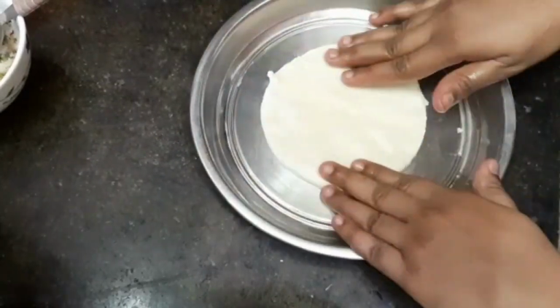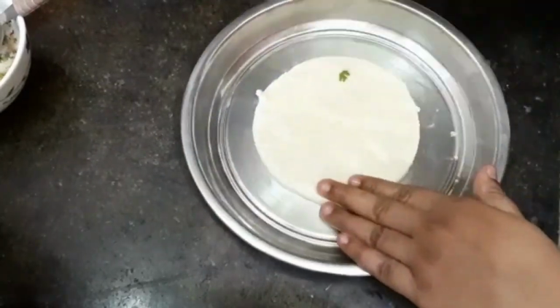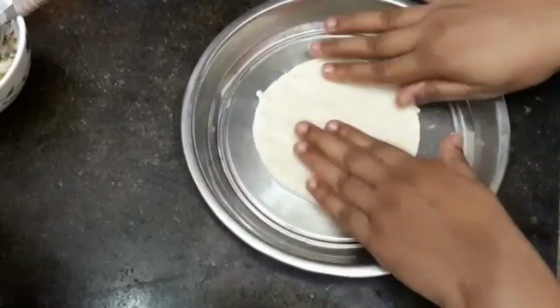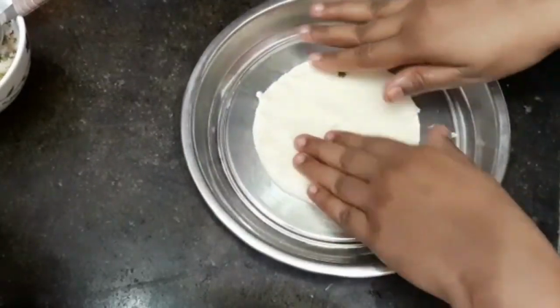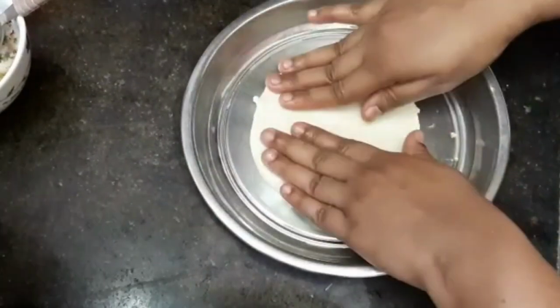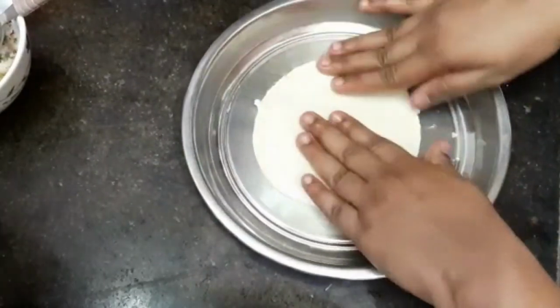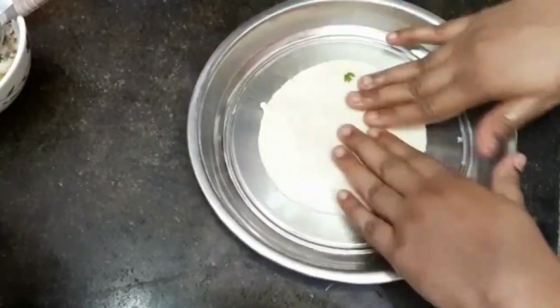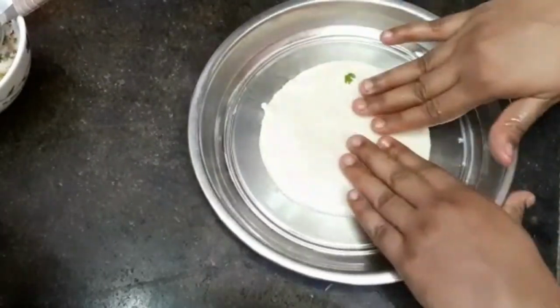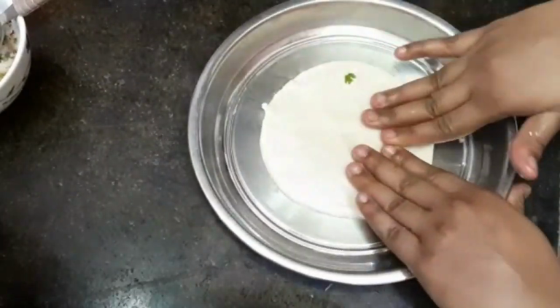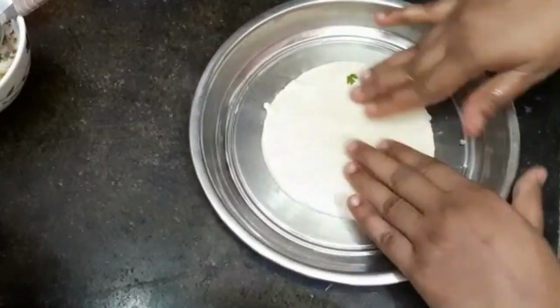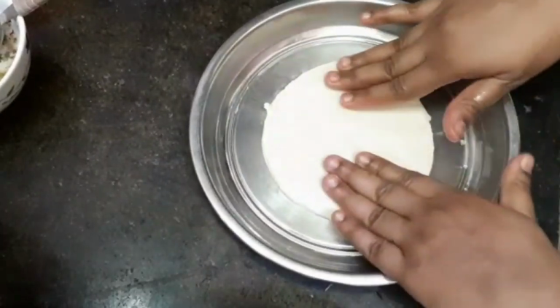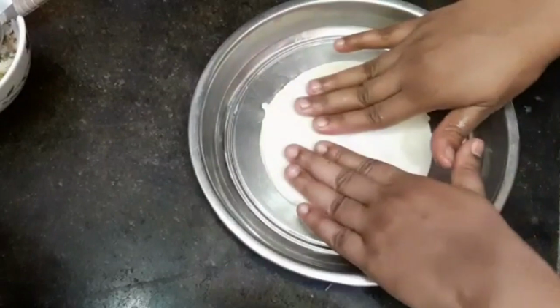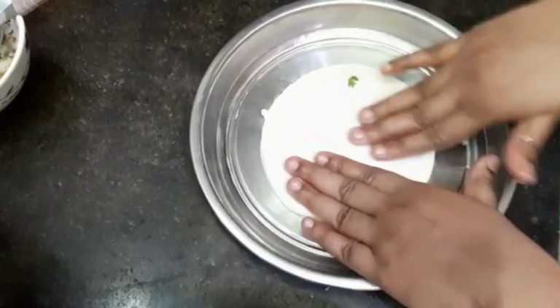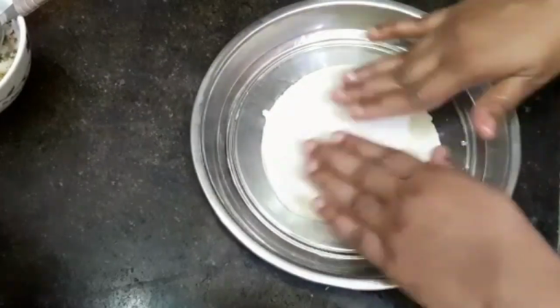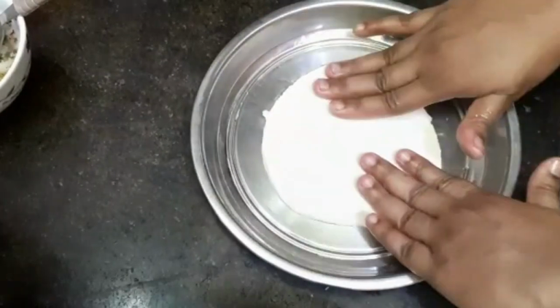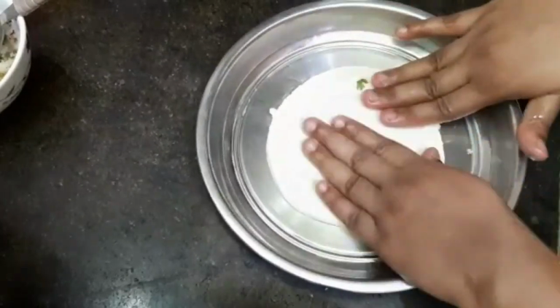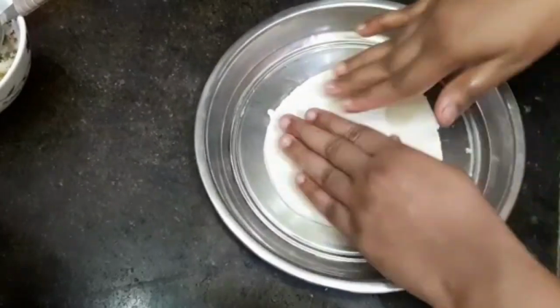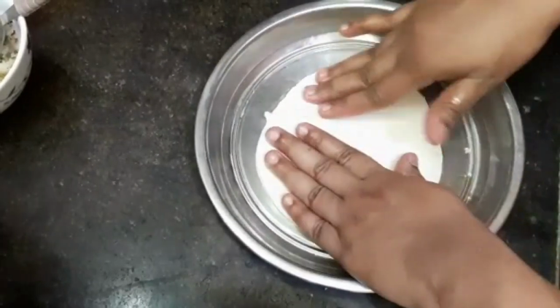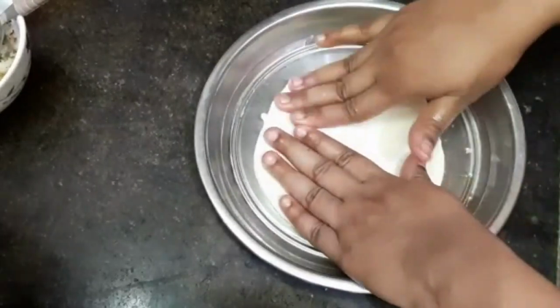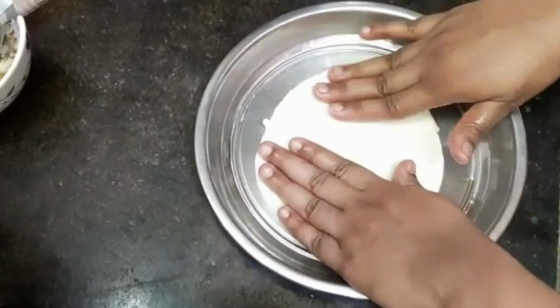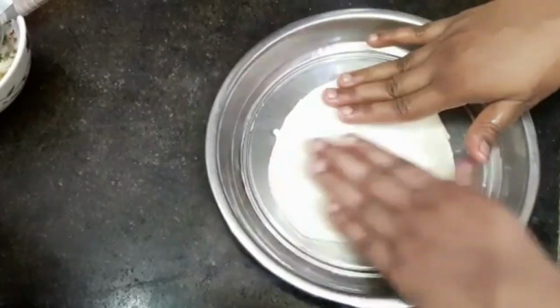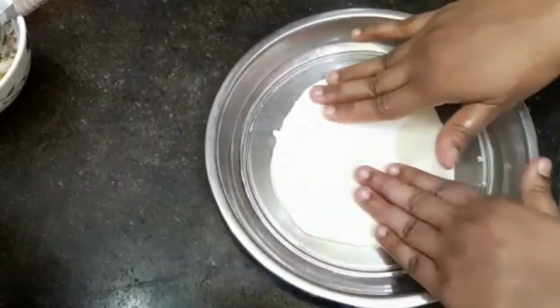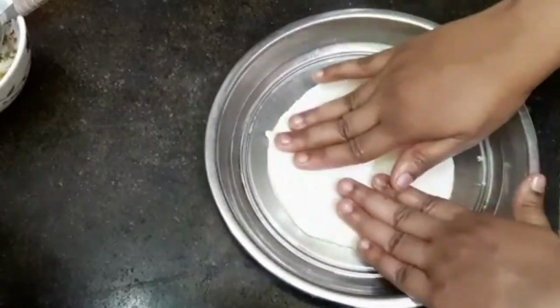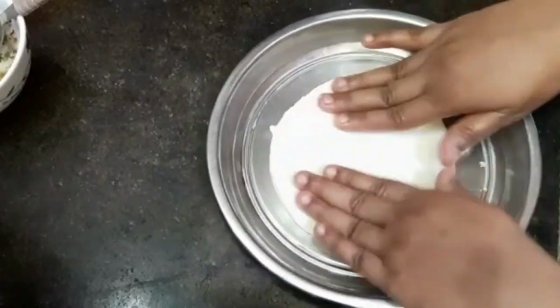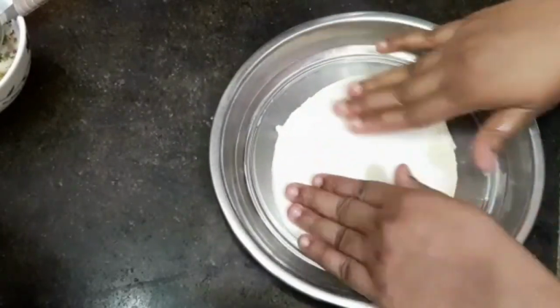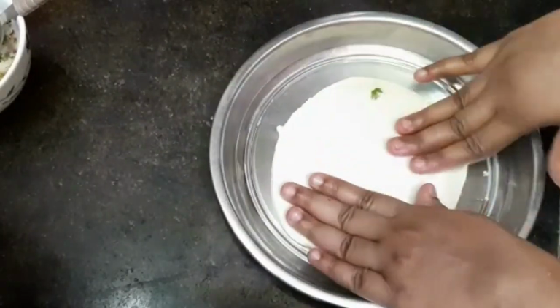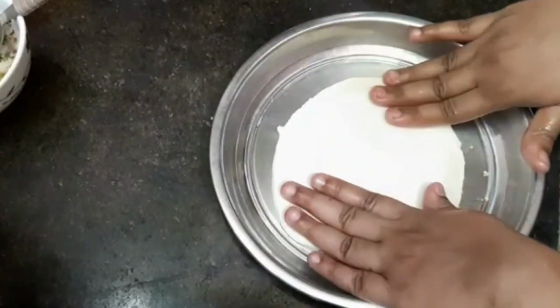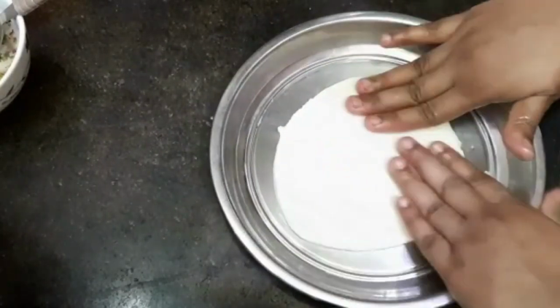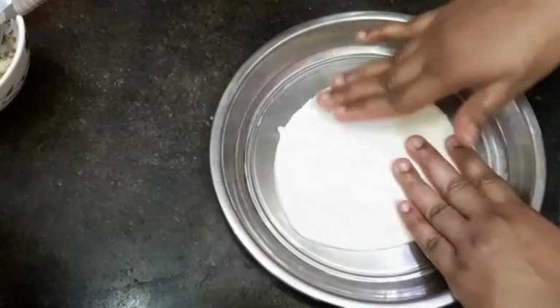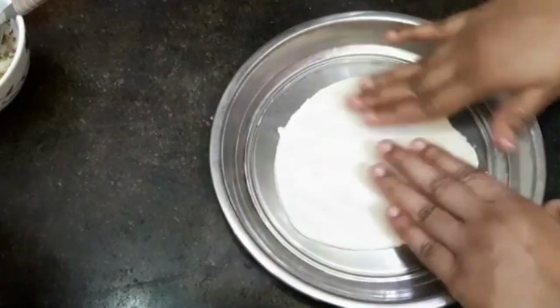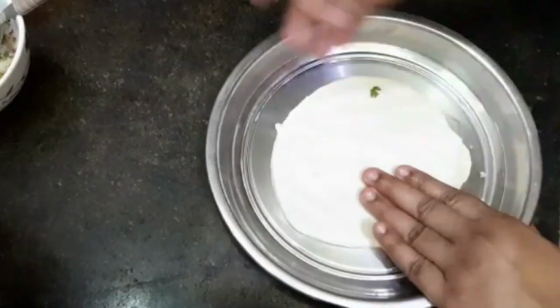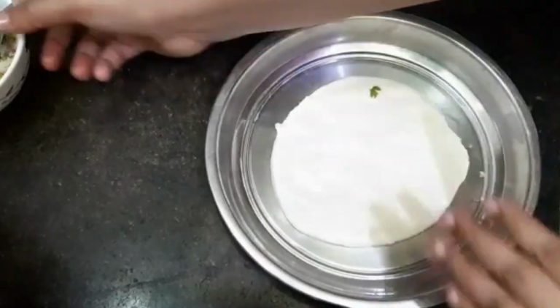Cut the dough into a round shape using a rolling pin and extend it to the side.